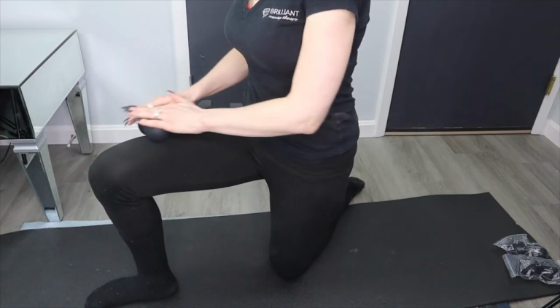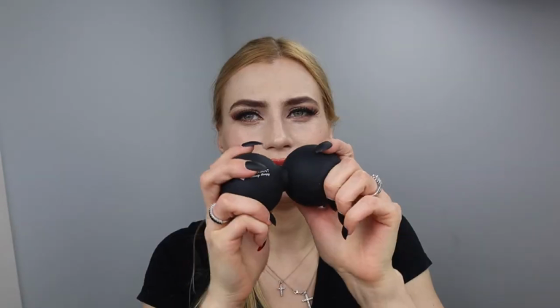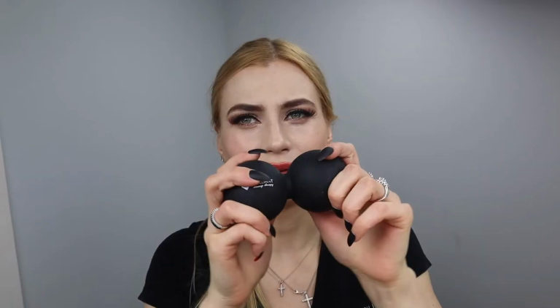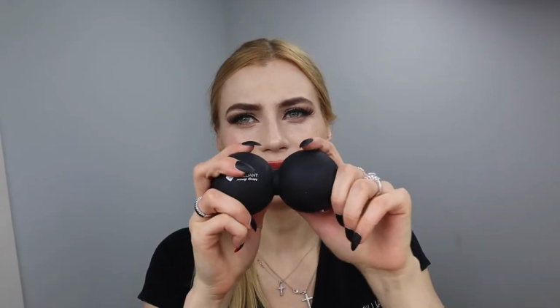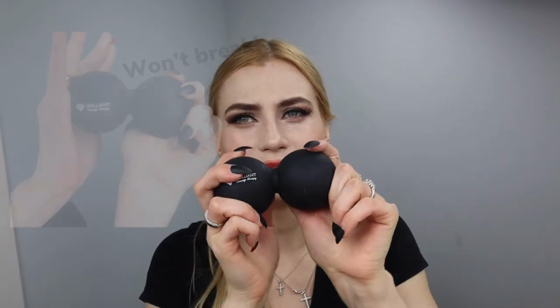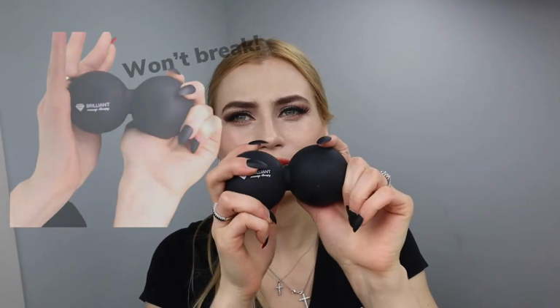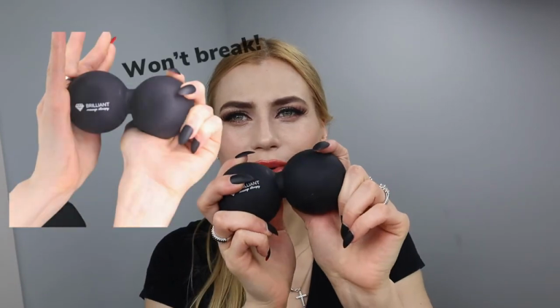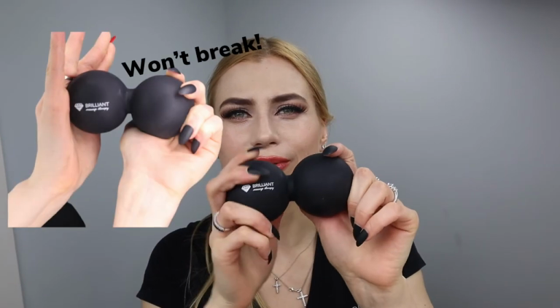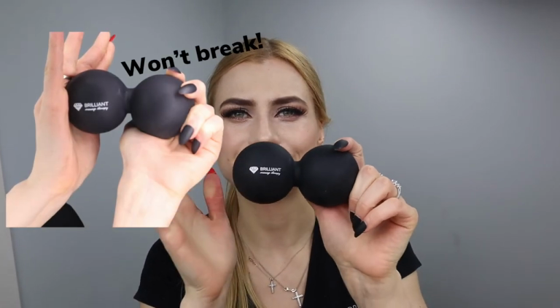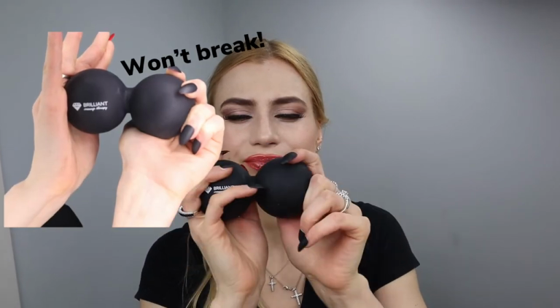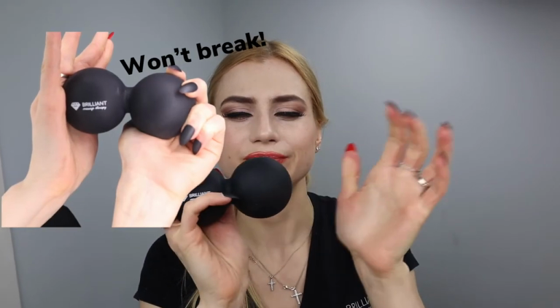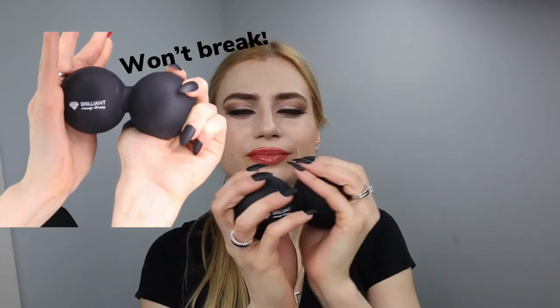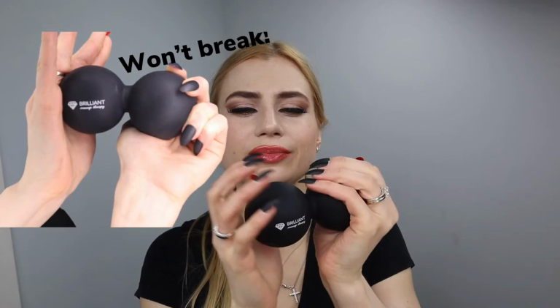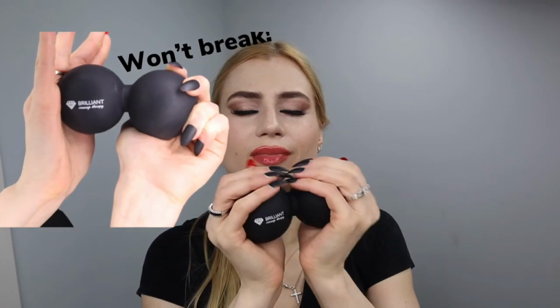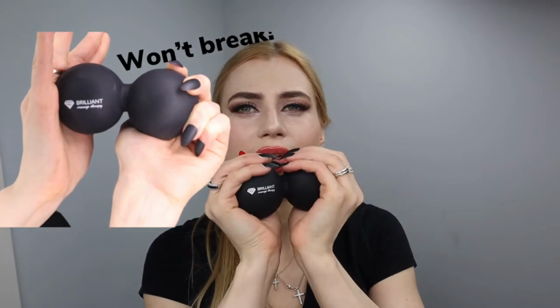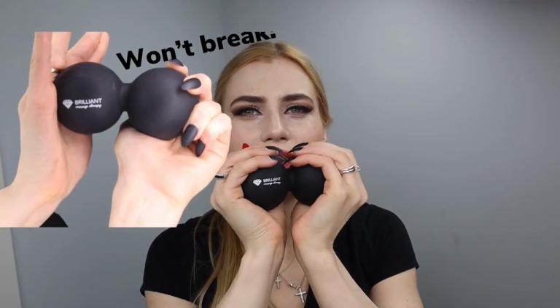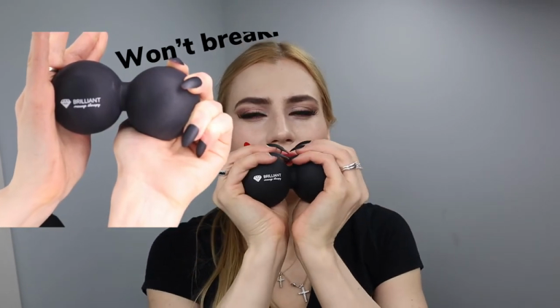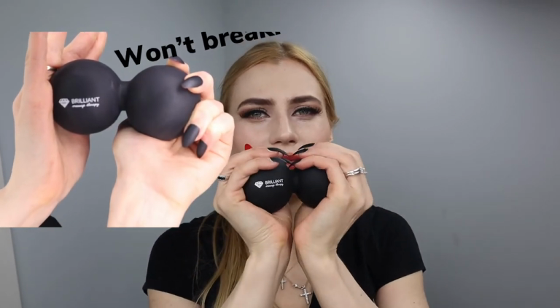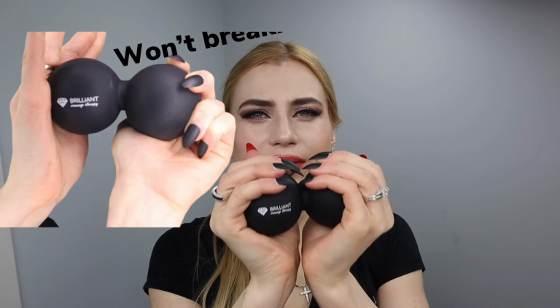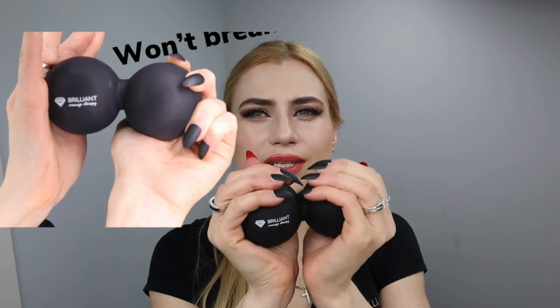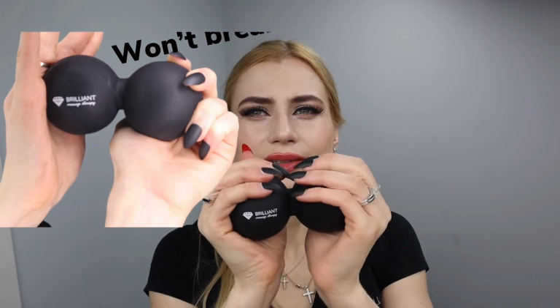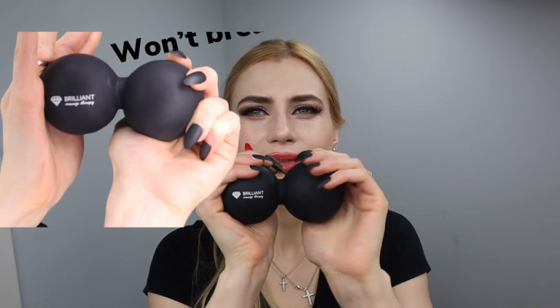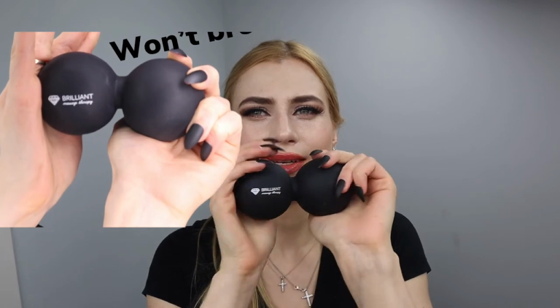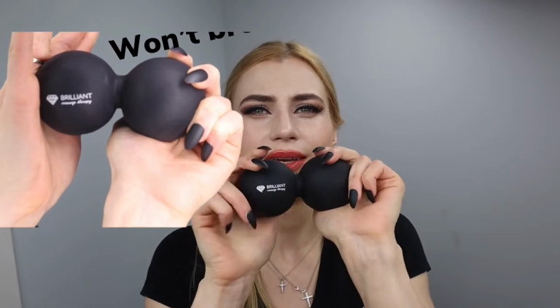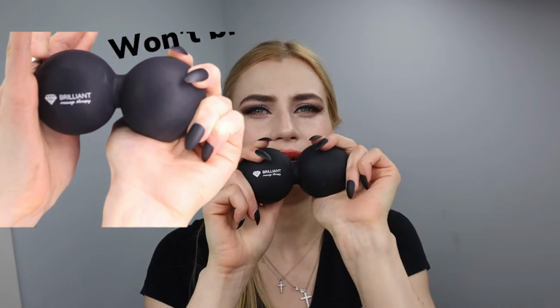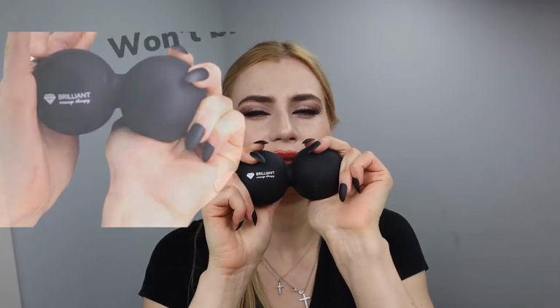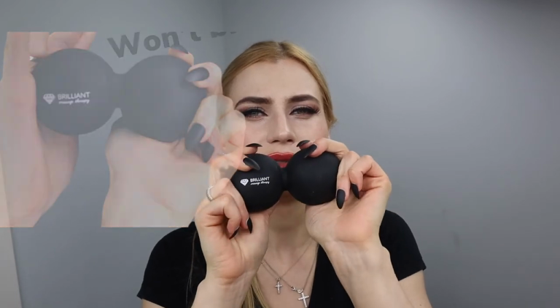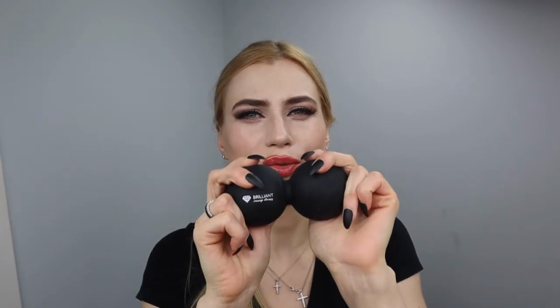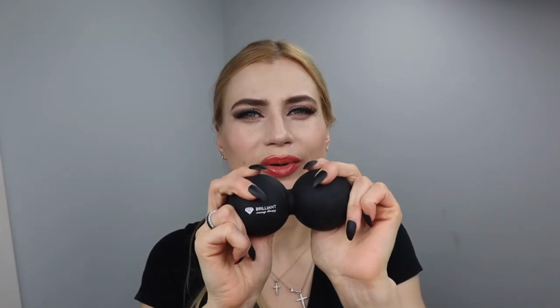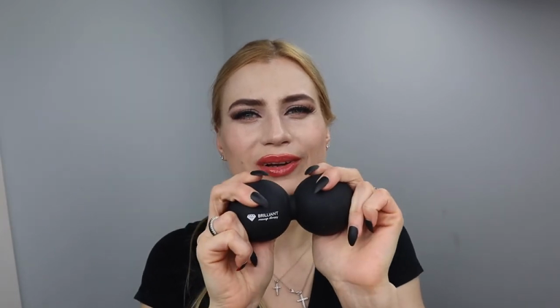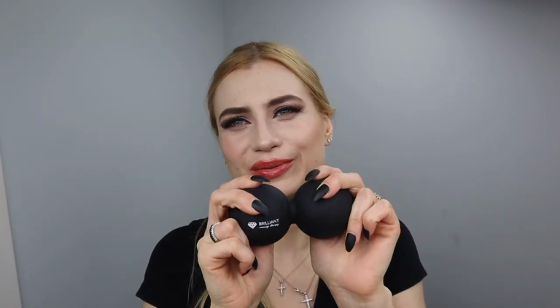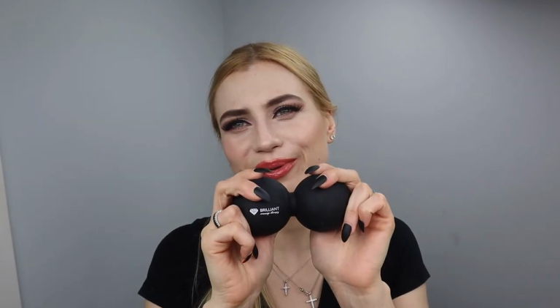Very durable, efficient, and super helpful.